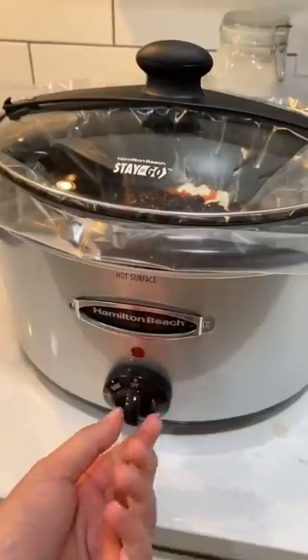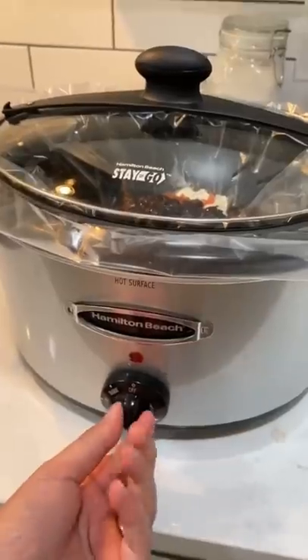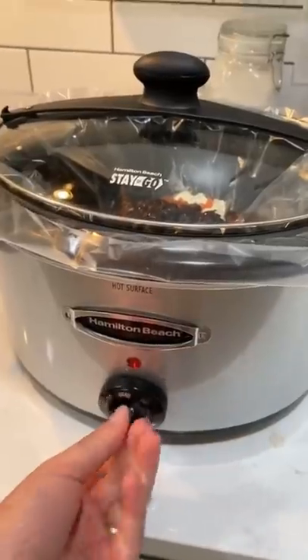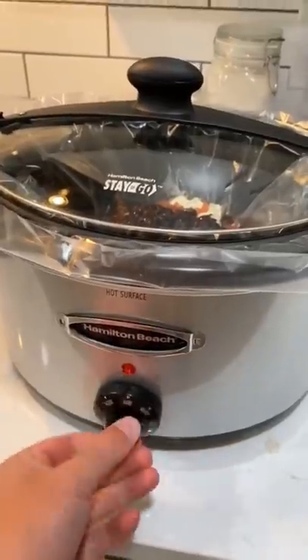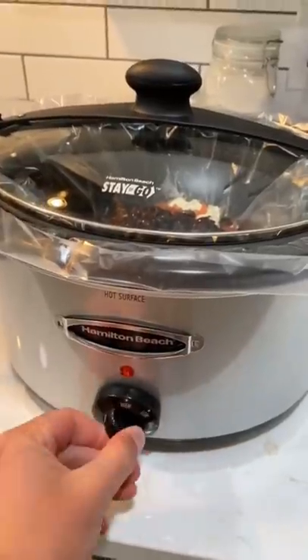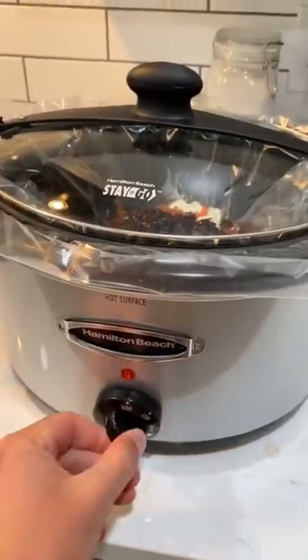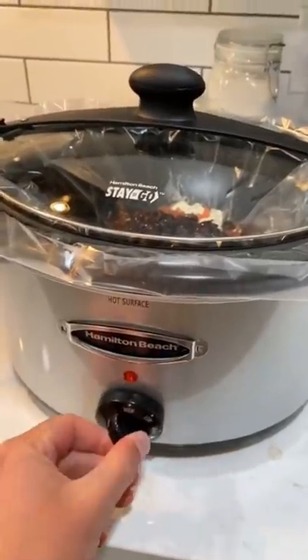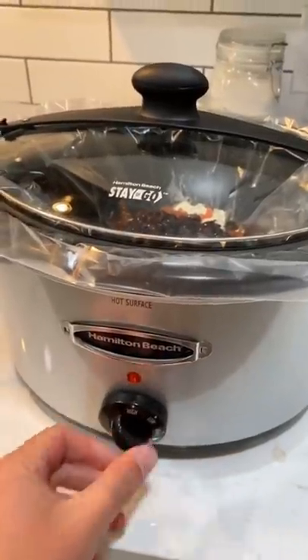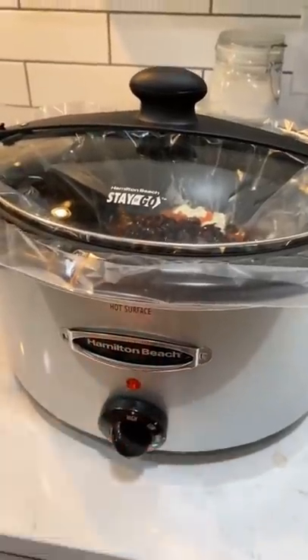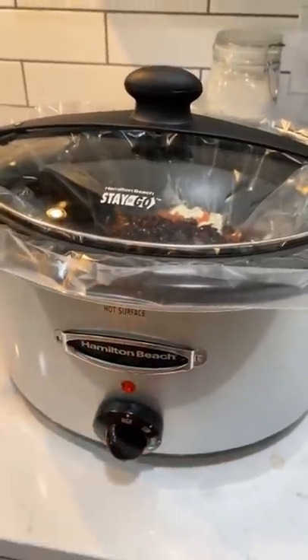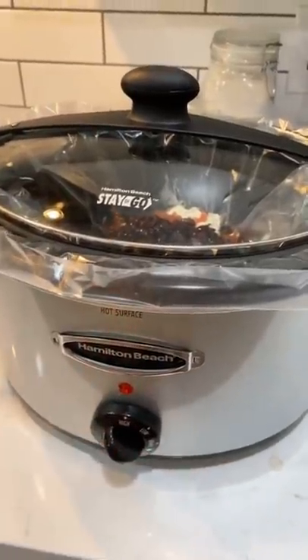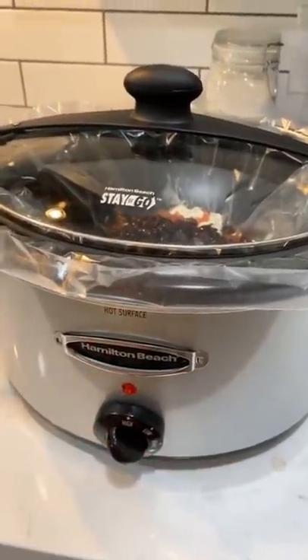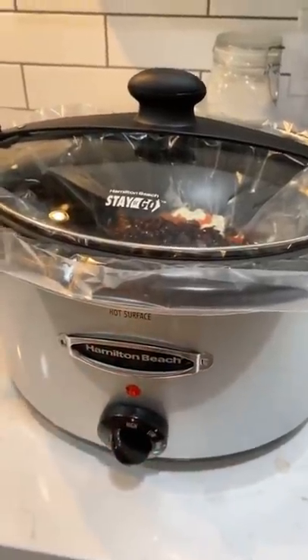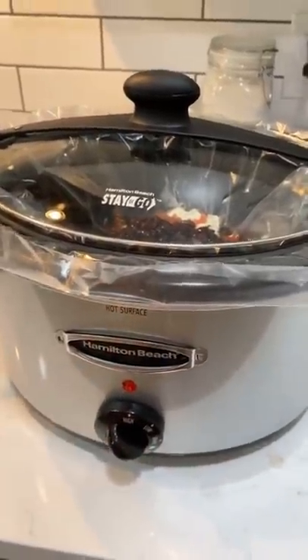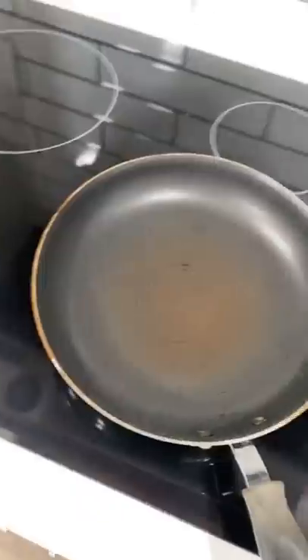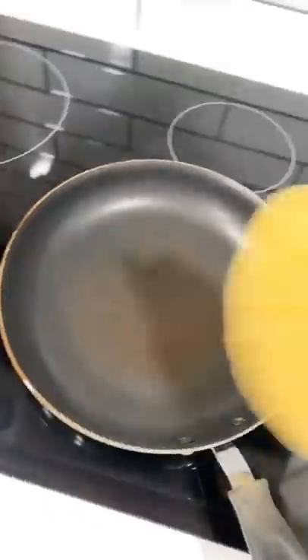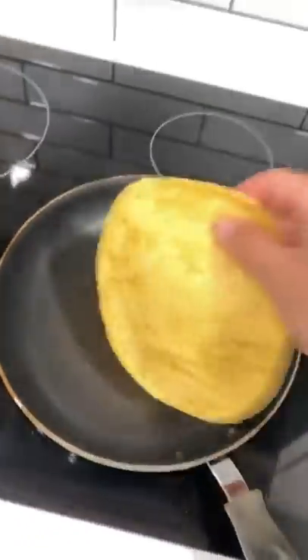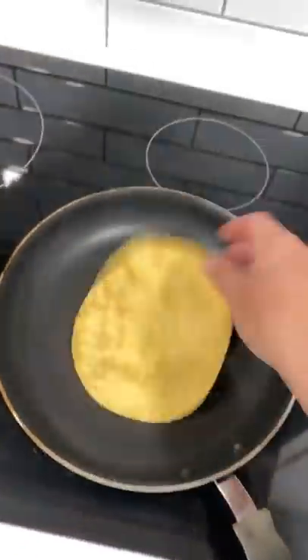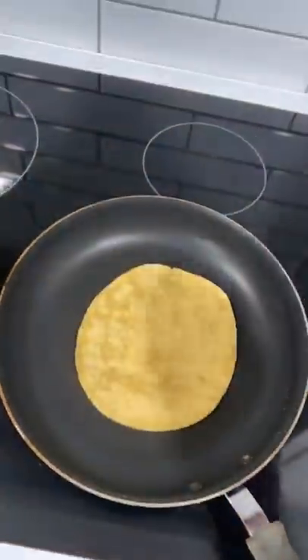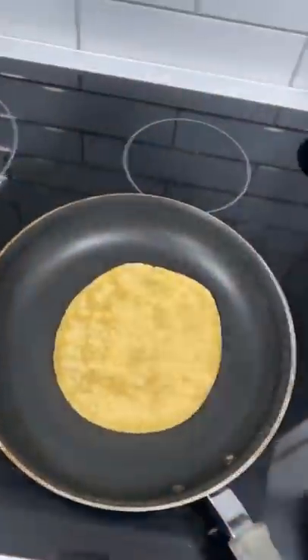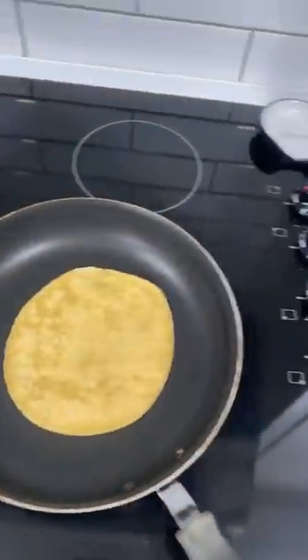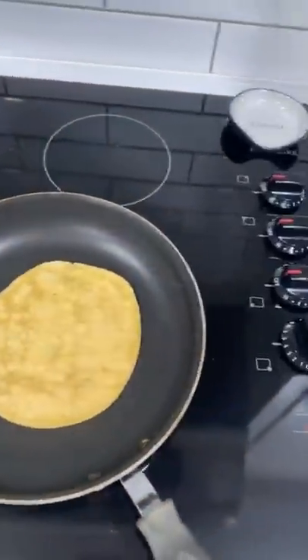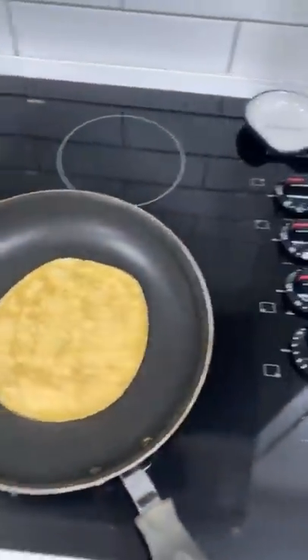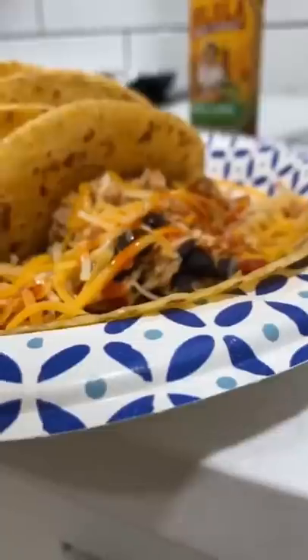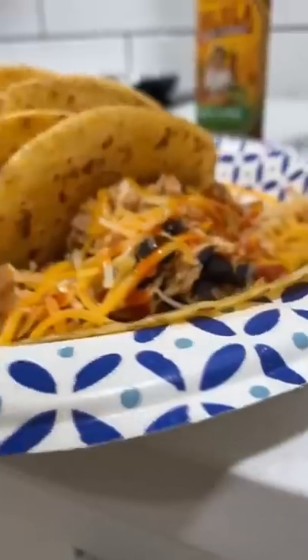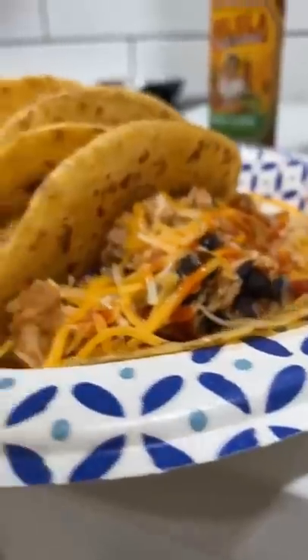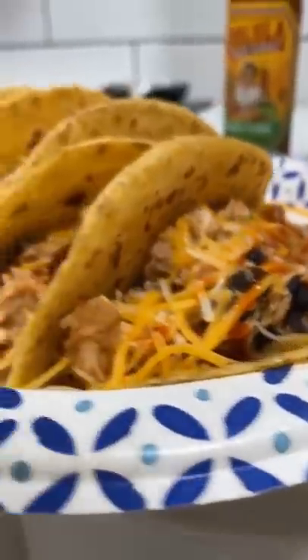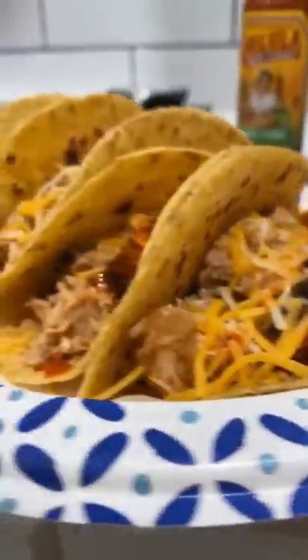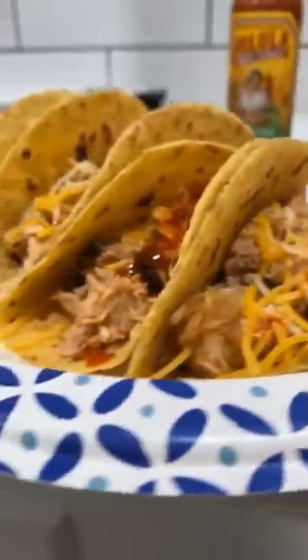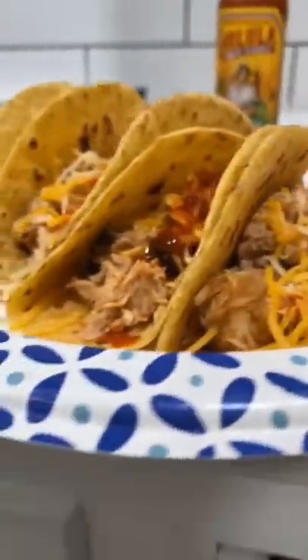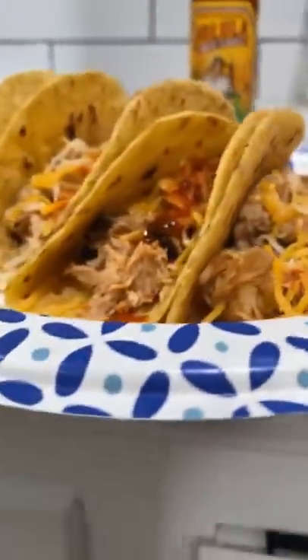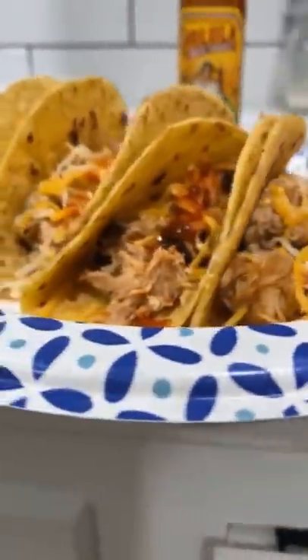Fill the crock pot on high for about four hours. Be sure to fry up that tortilla and add a little cheese into it.